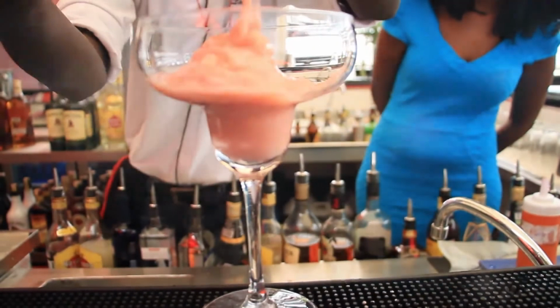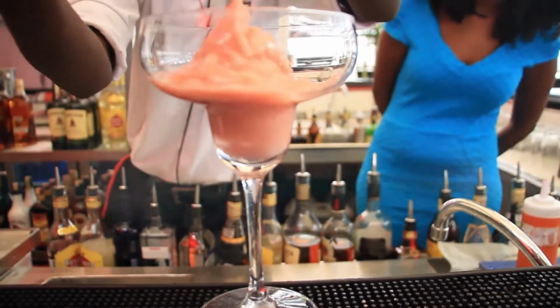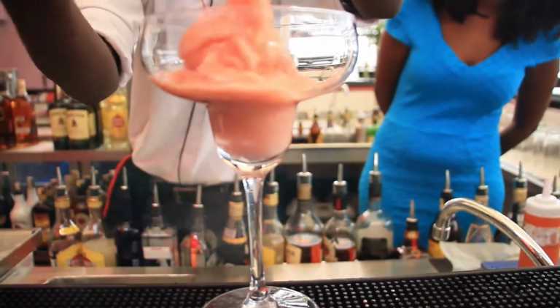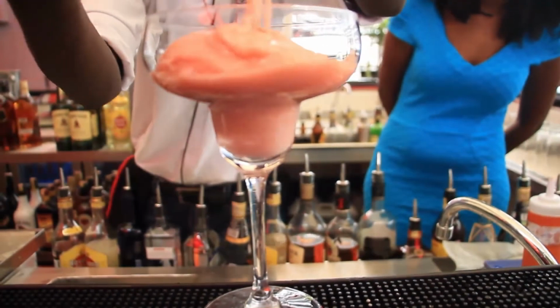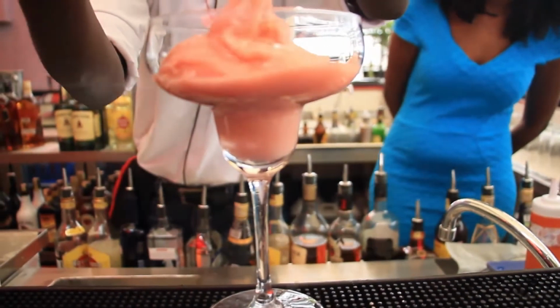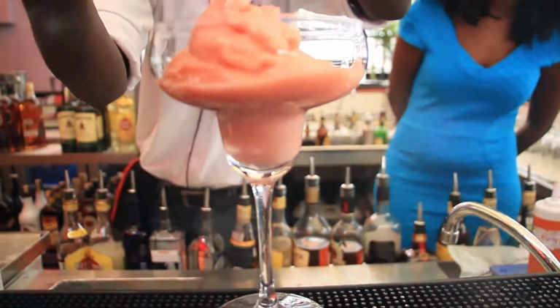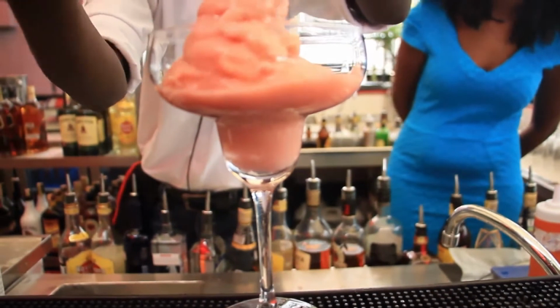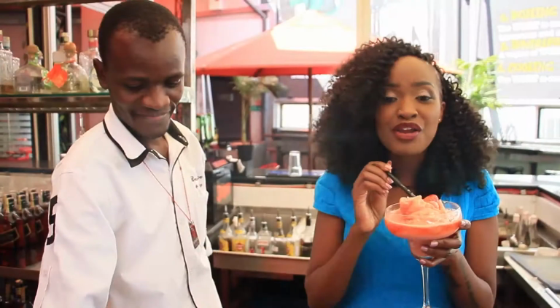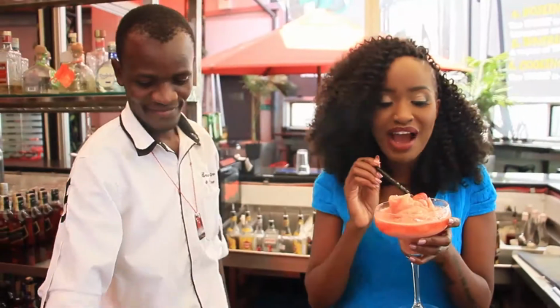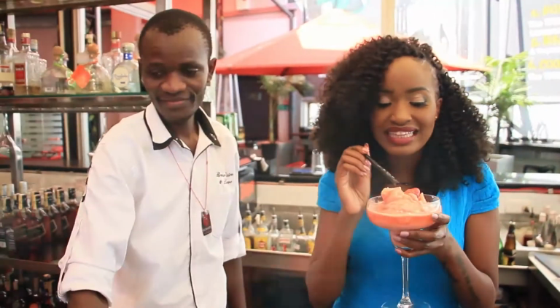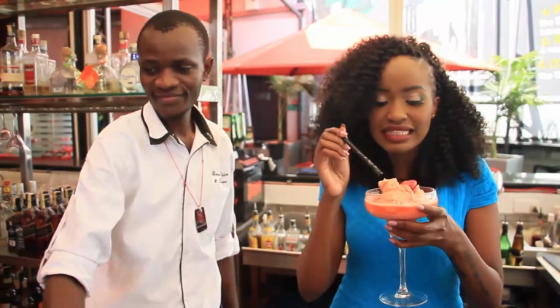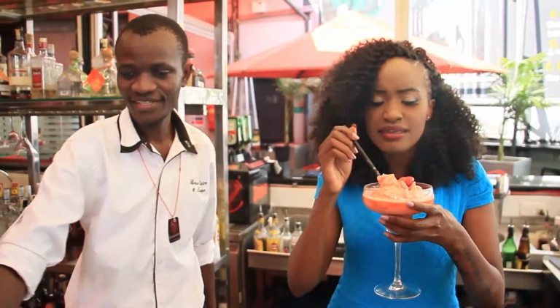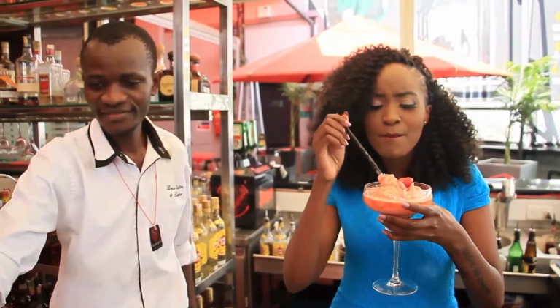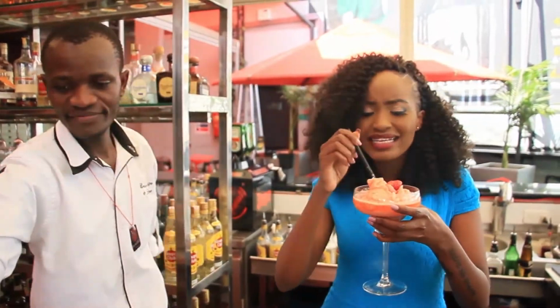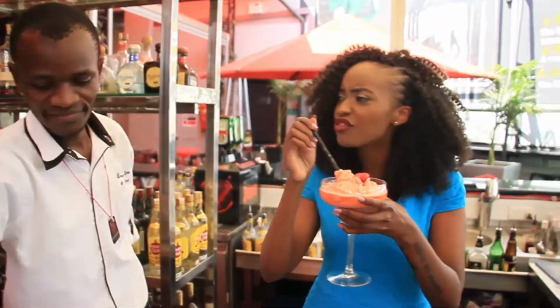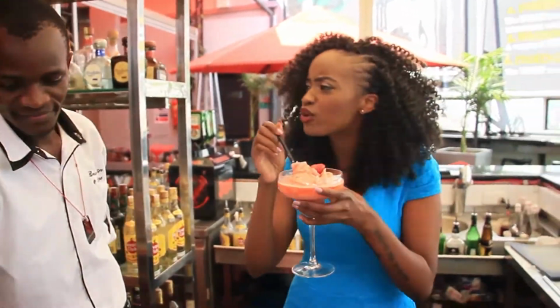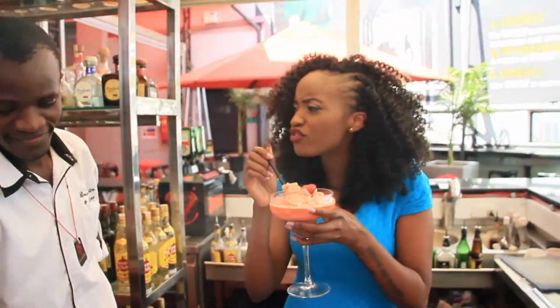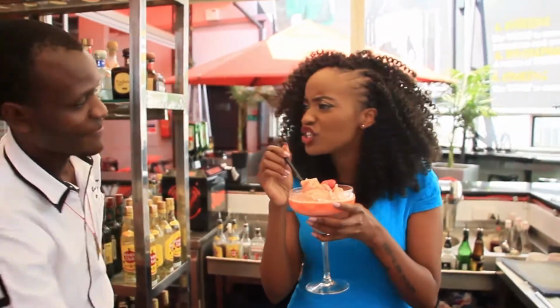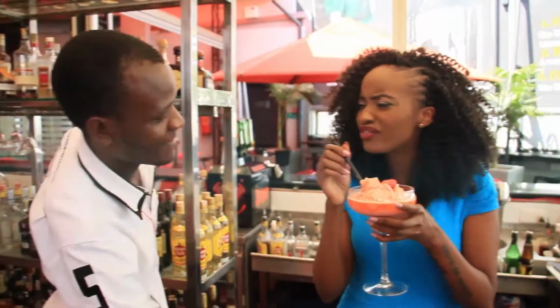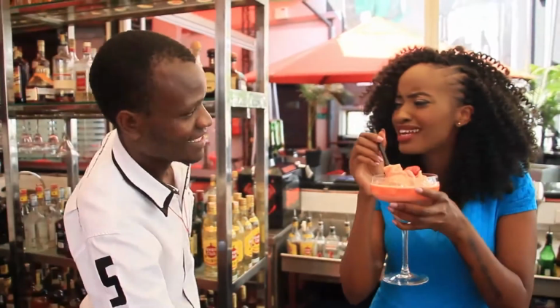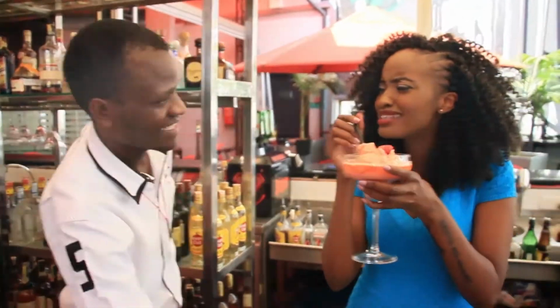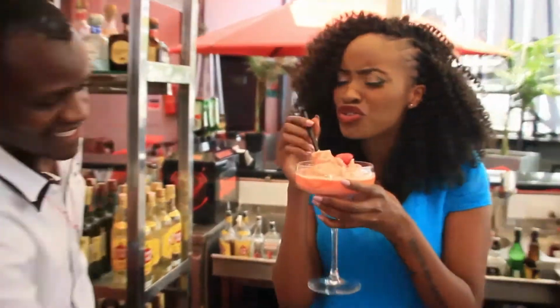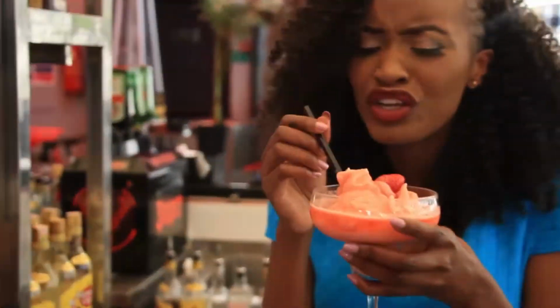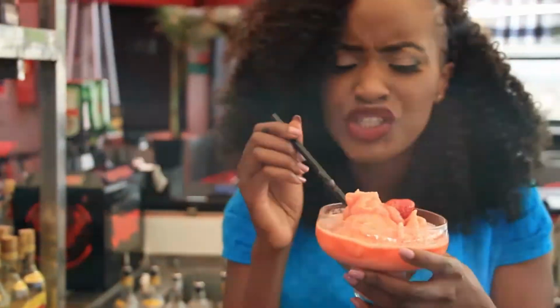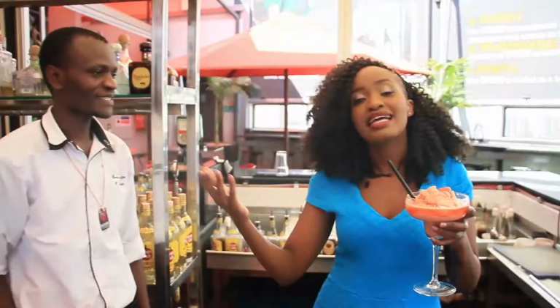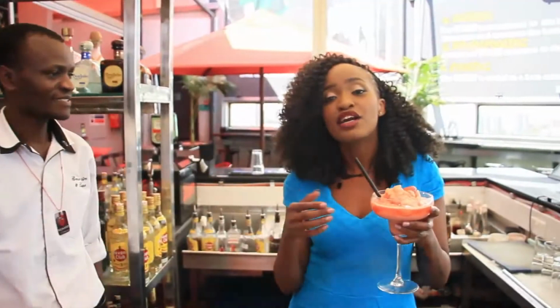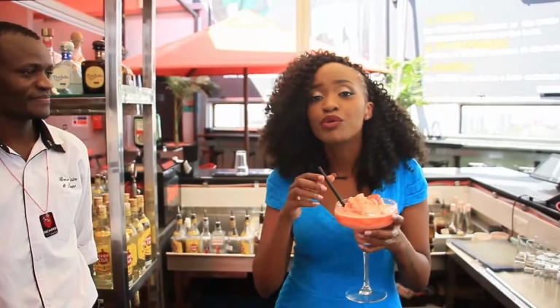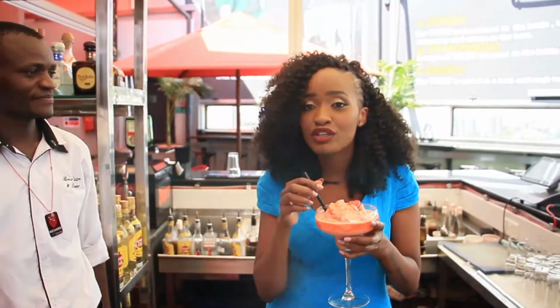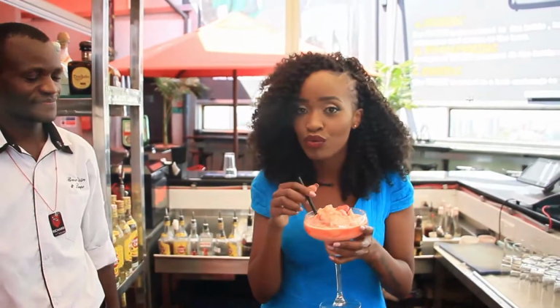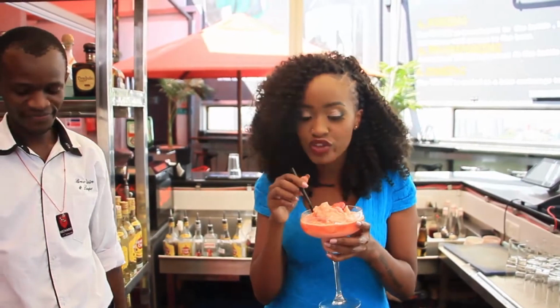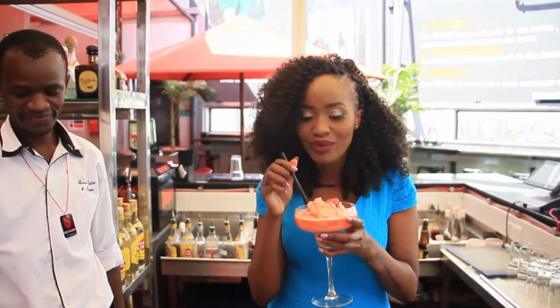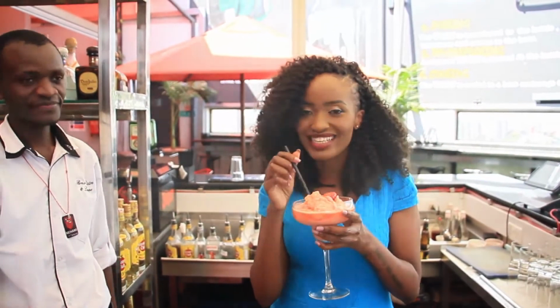There you have it — this is the amazing frozen version, and it is so delicious. That's here at the Brew Bistro Rooftop Westland.